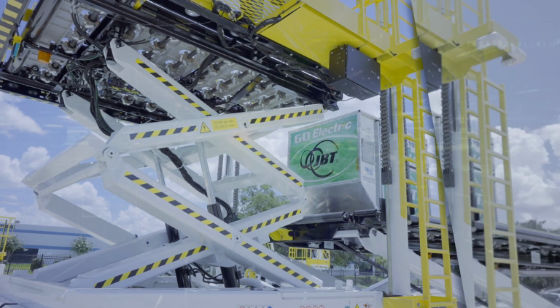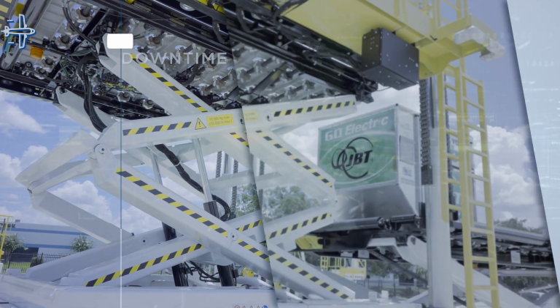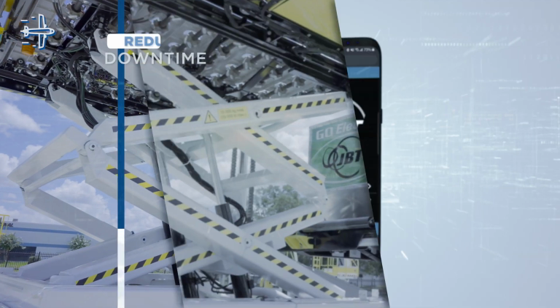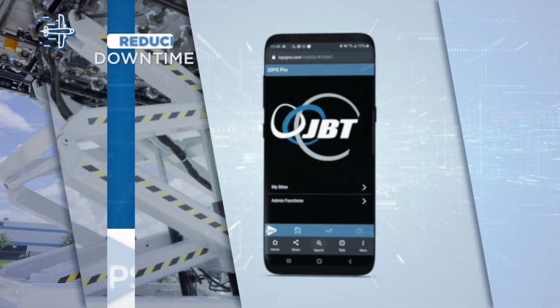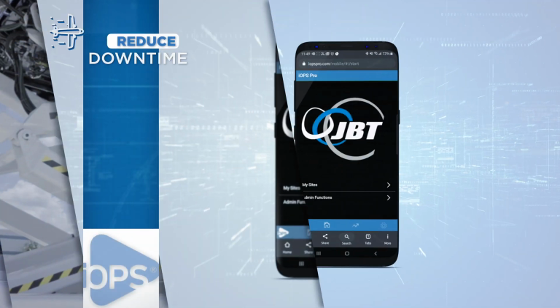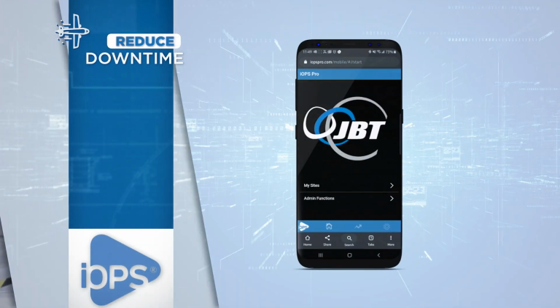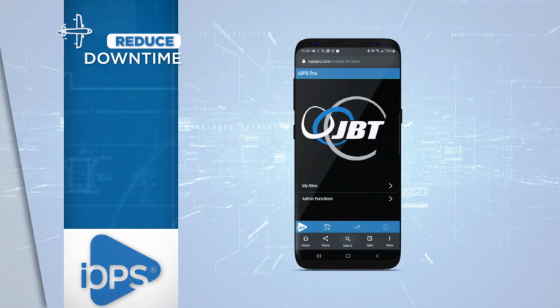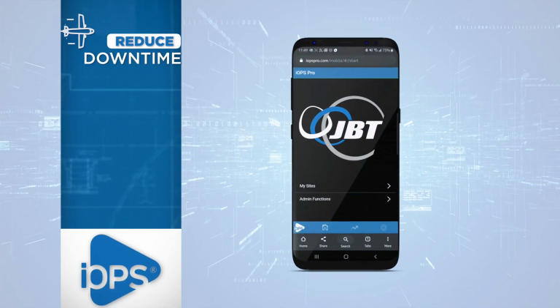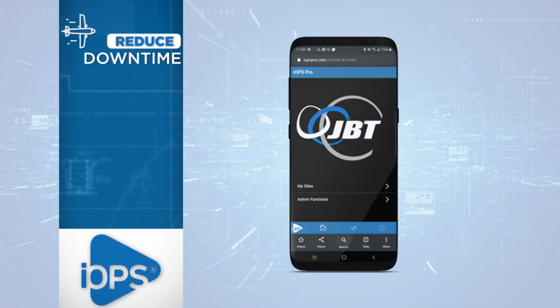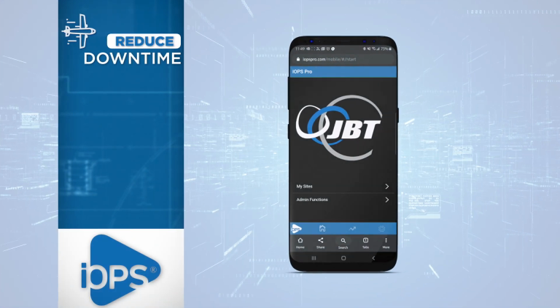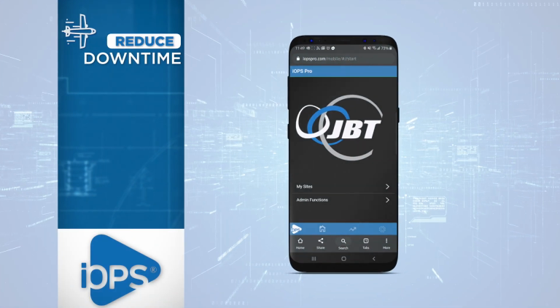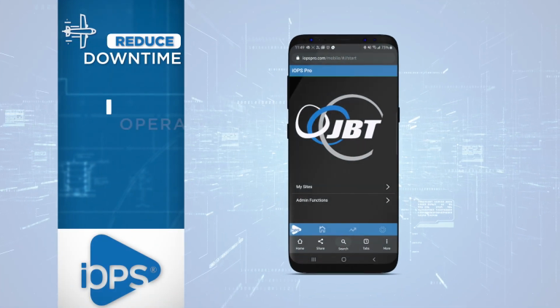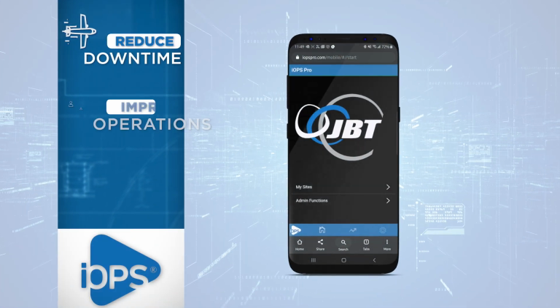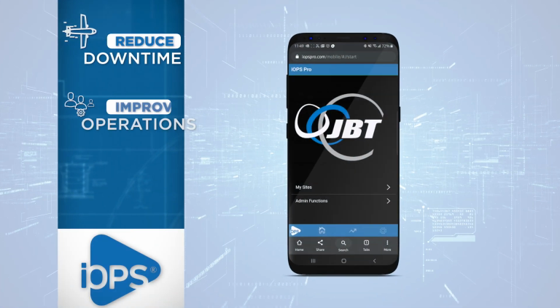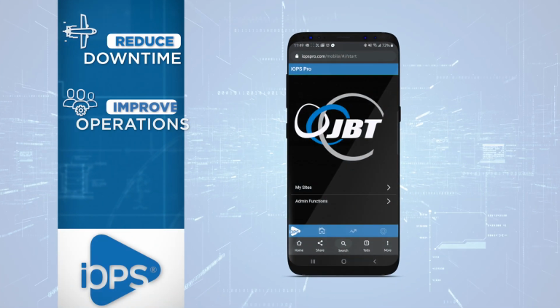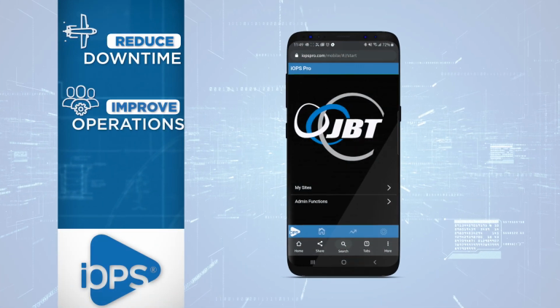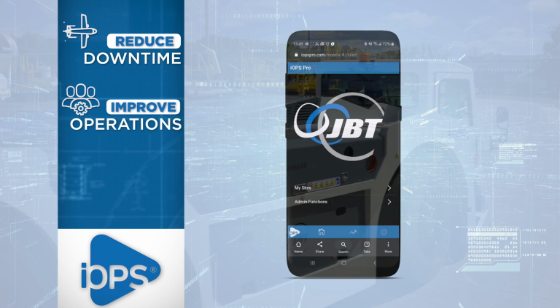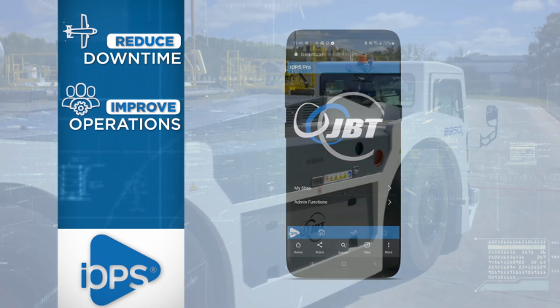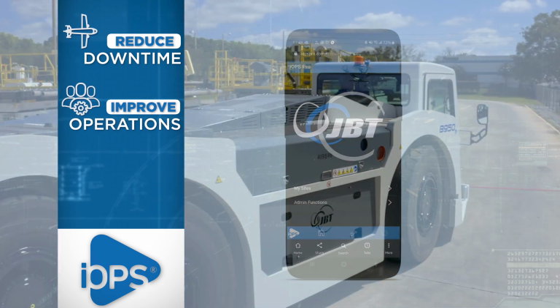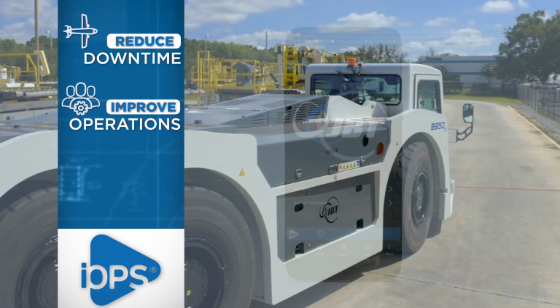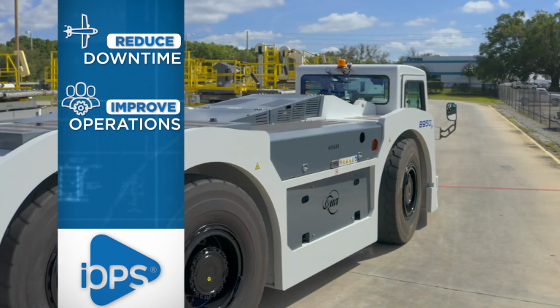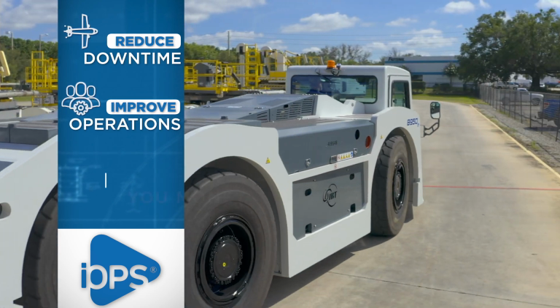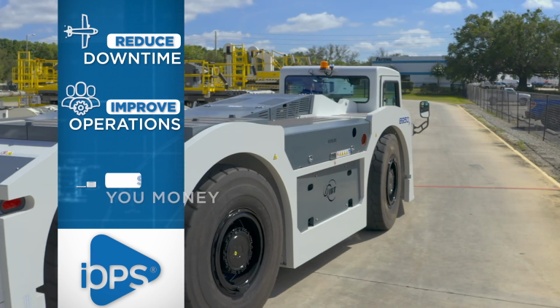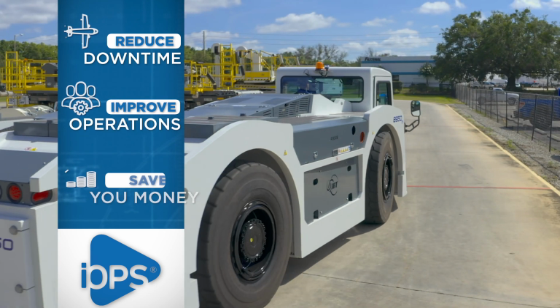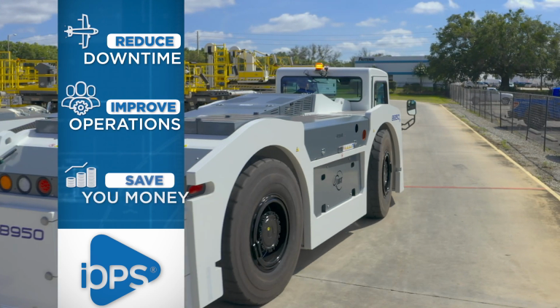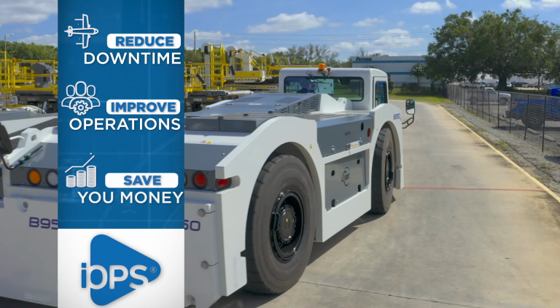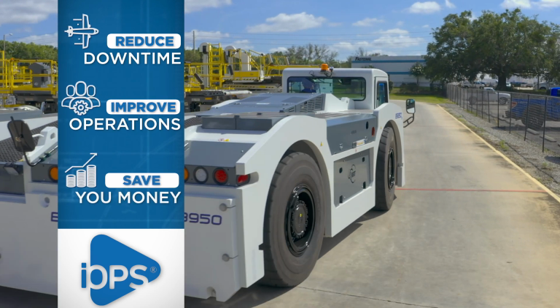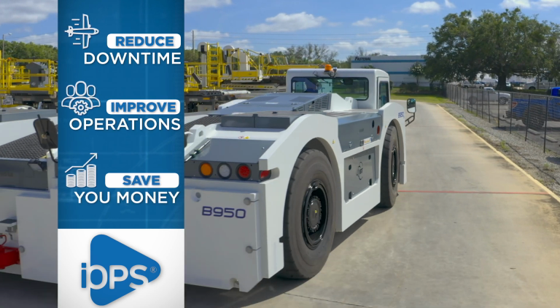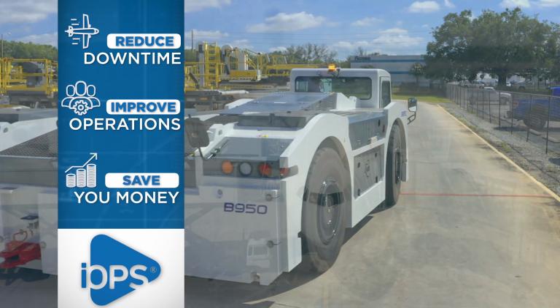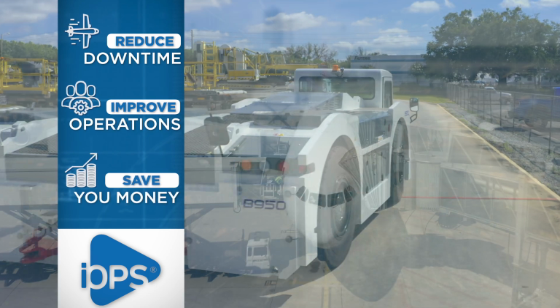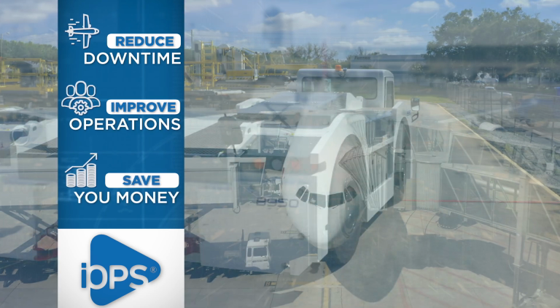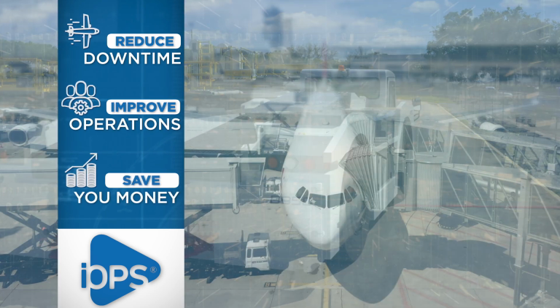Purposely designed to reduce downtime, improve operations, and most importantly, help save you money.